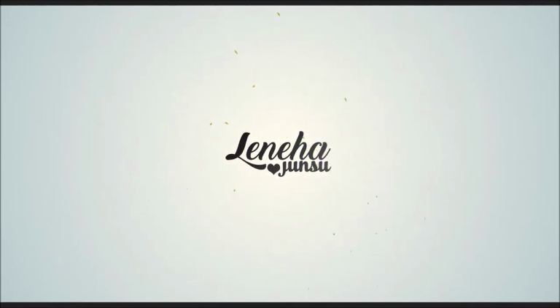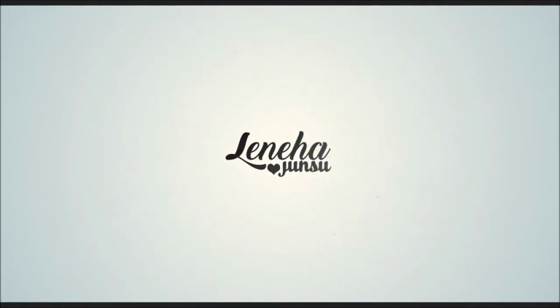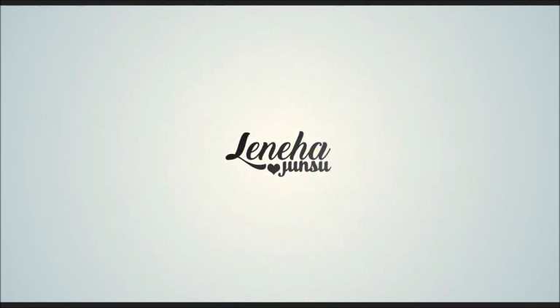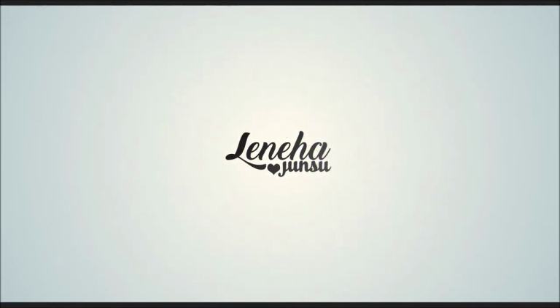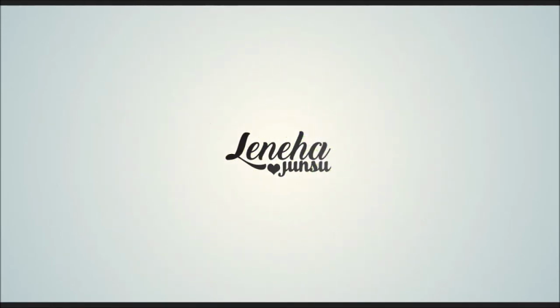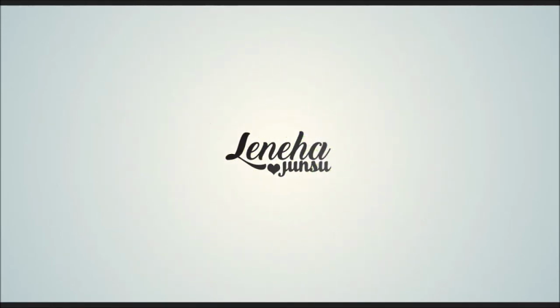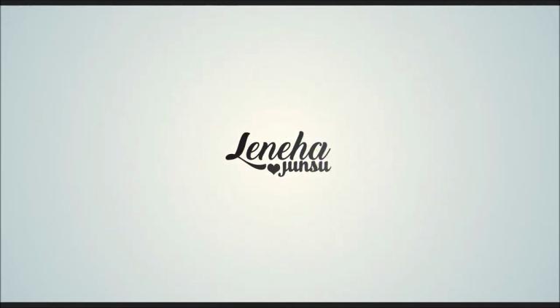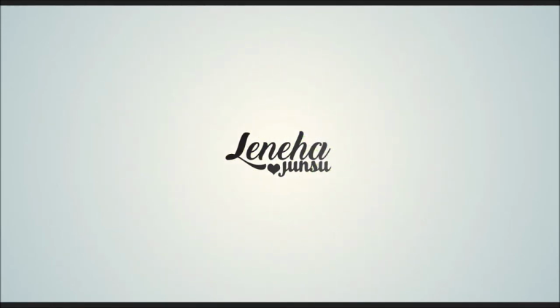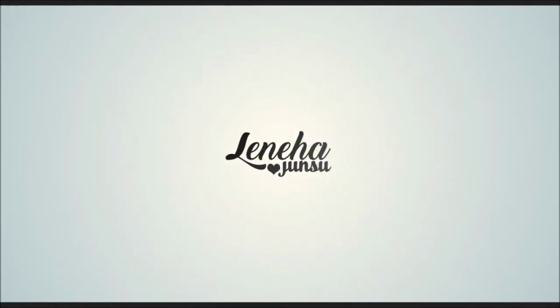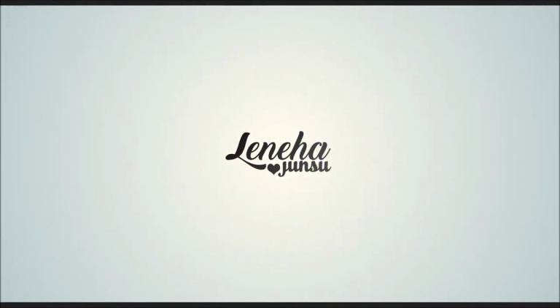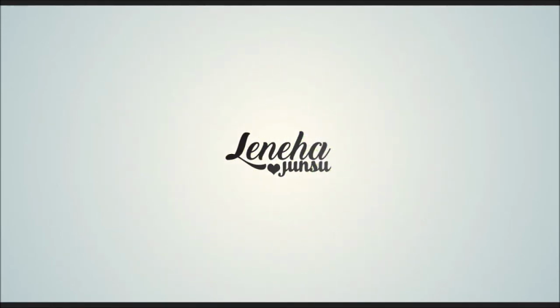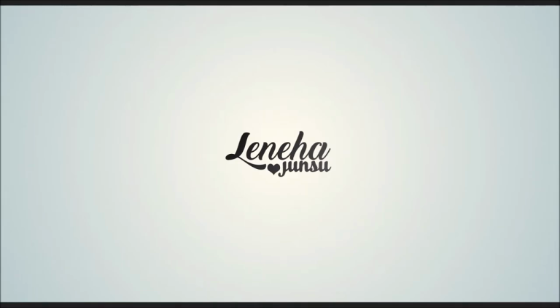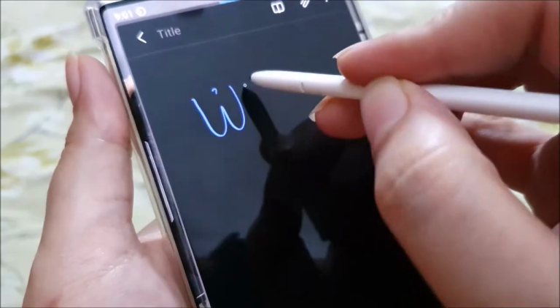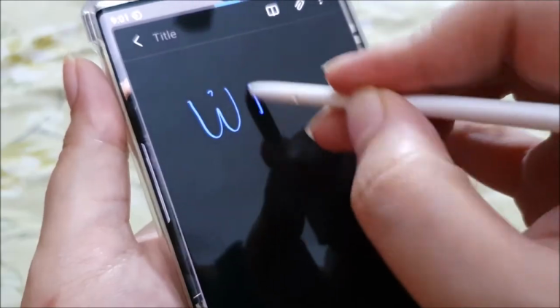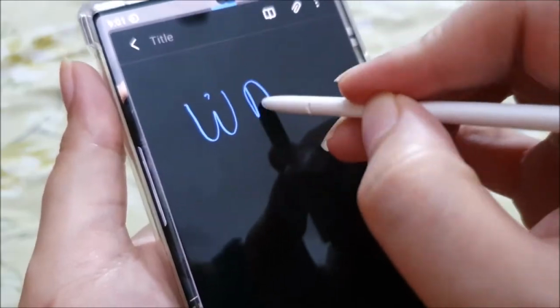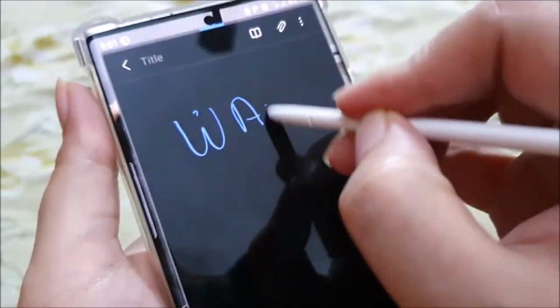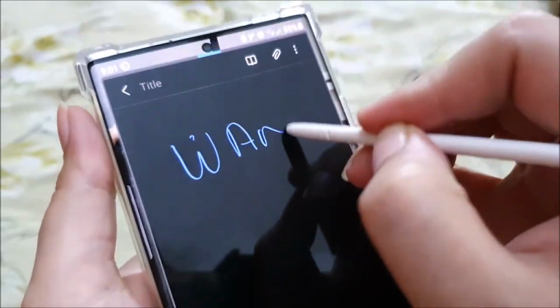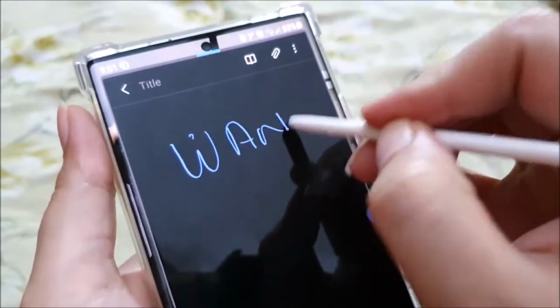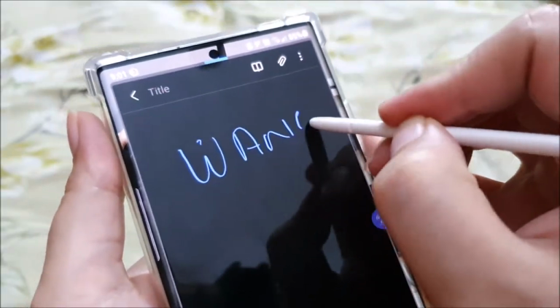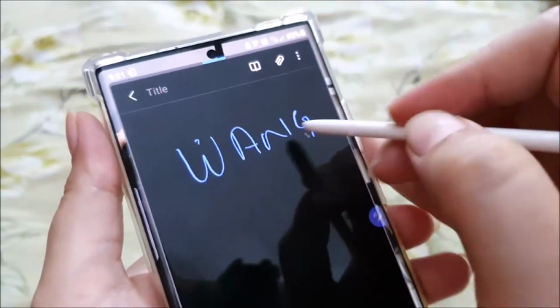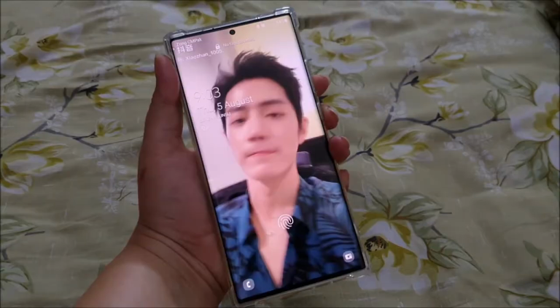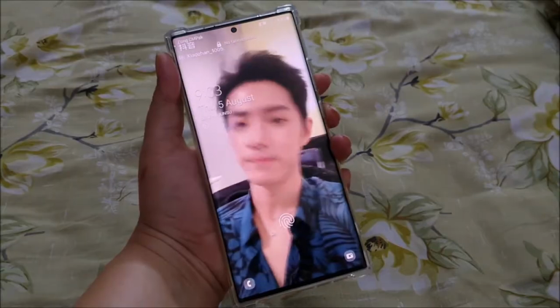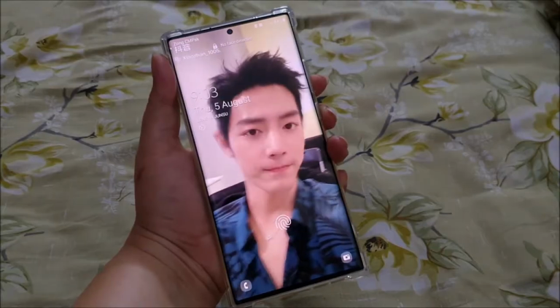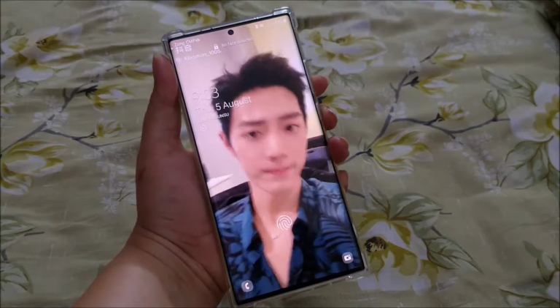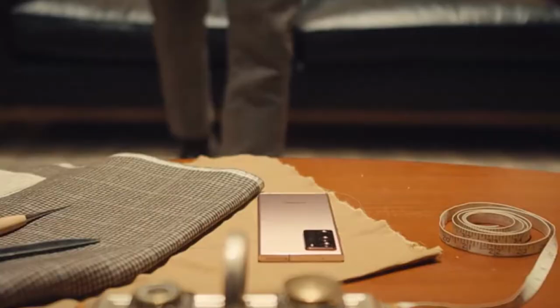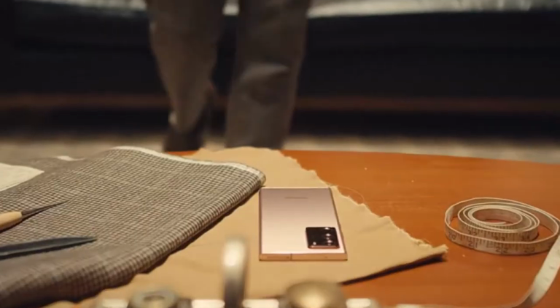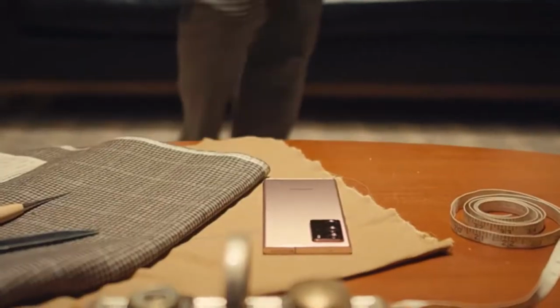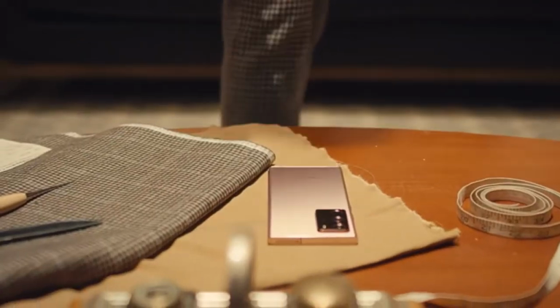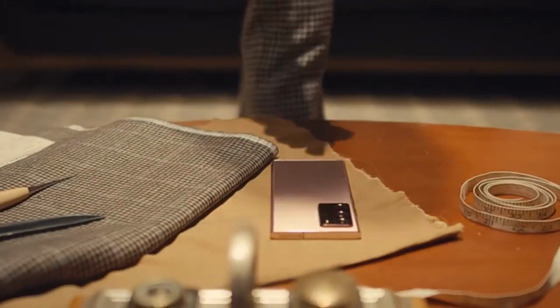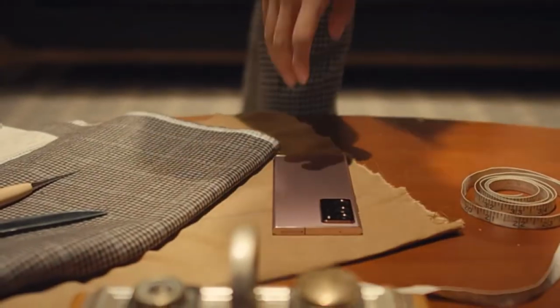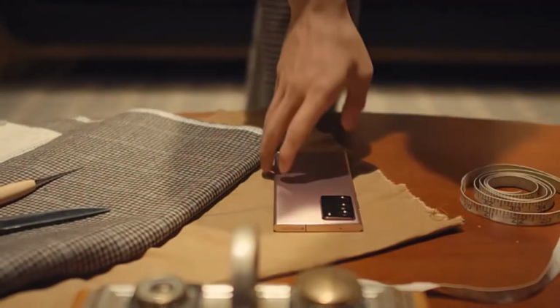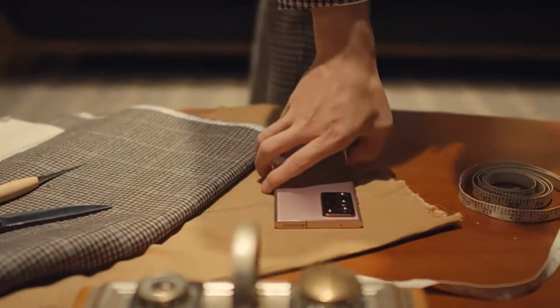Hello, friends! How are you? I am Loneha Junsu. Welcome to my channel that is all about enhancing what you have.